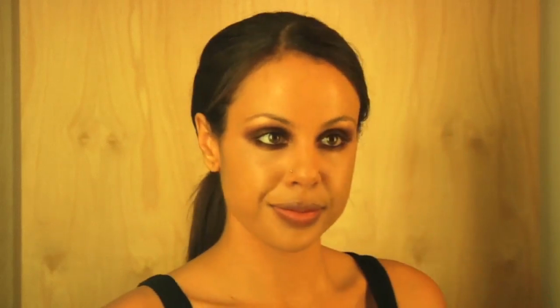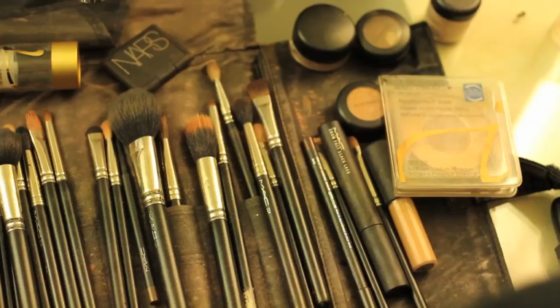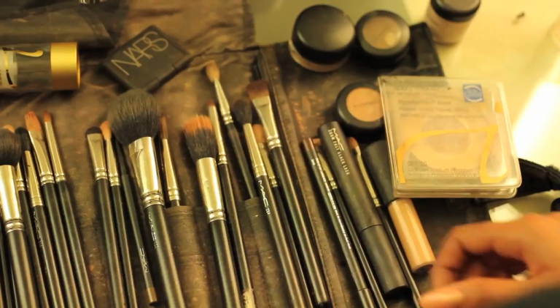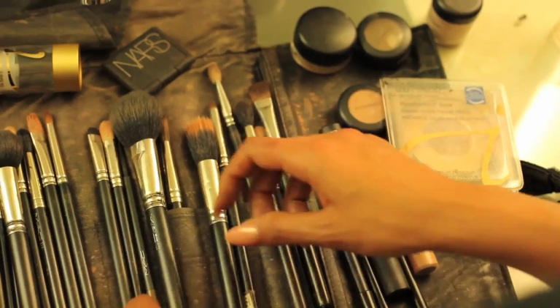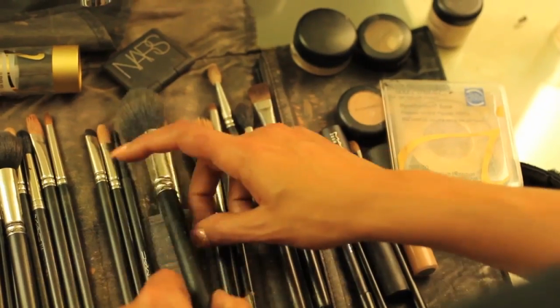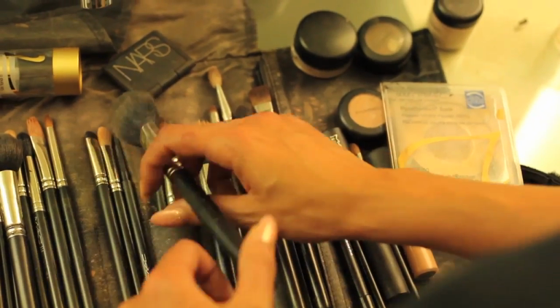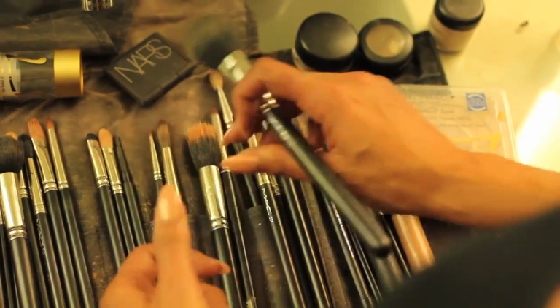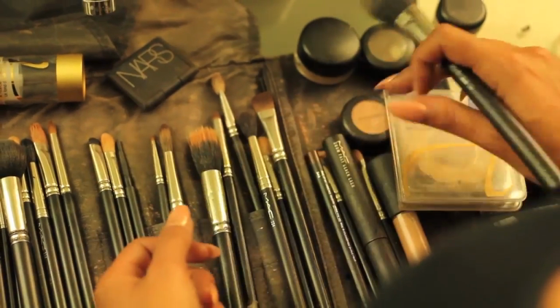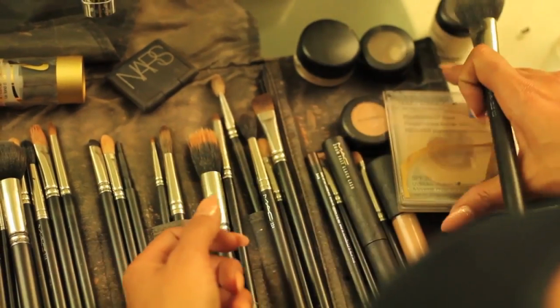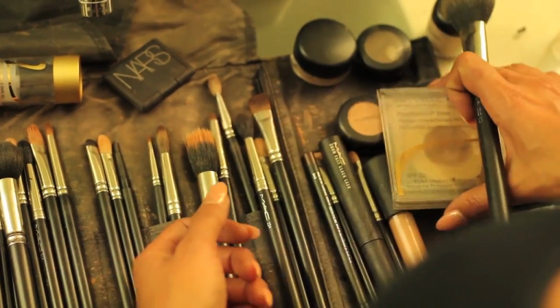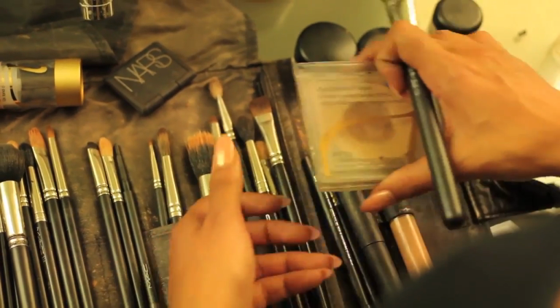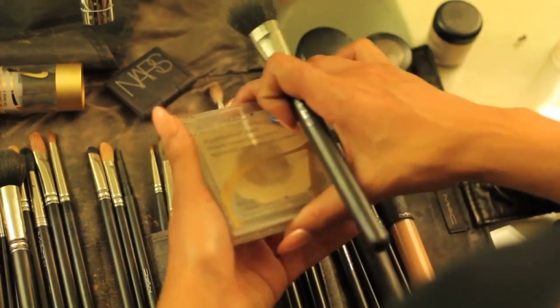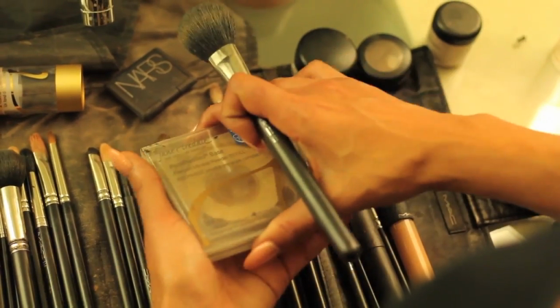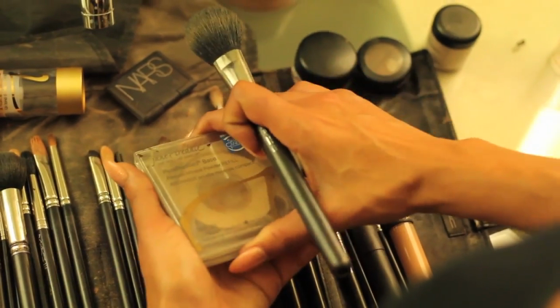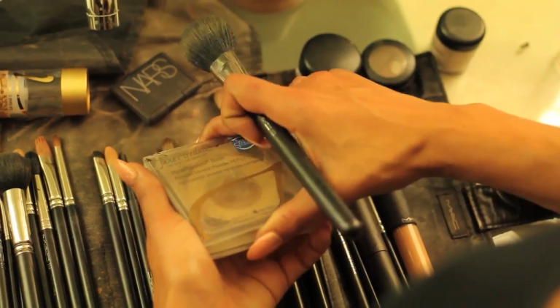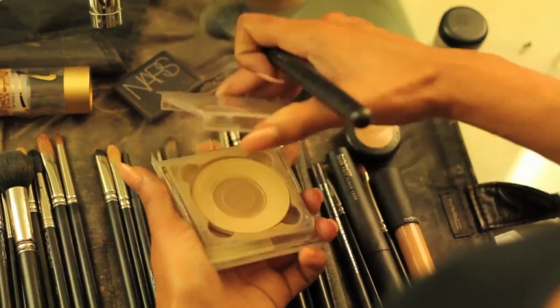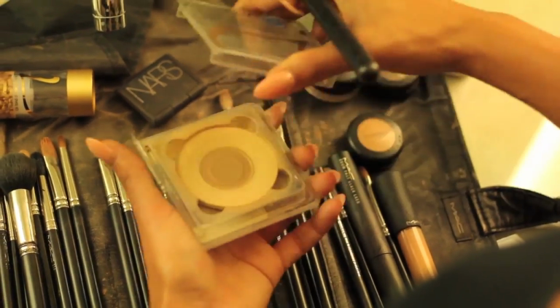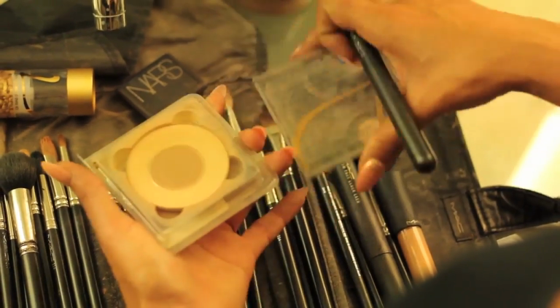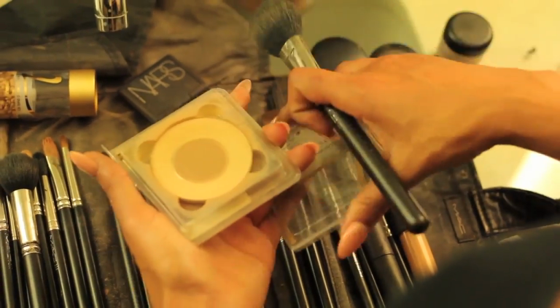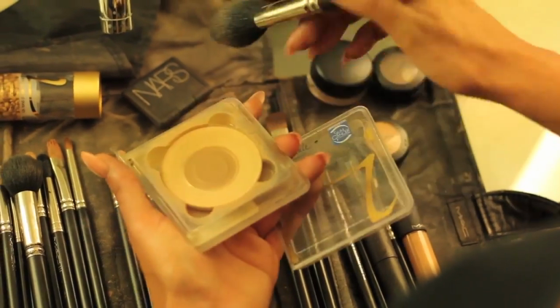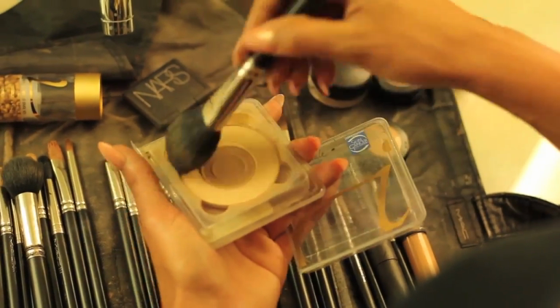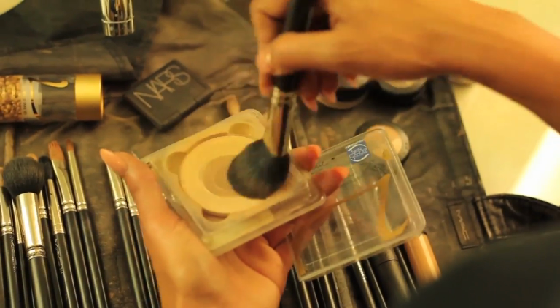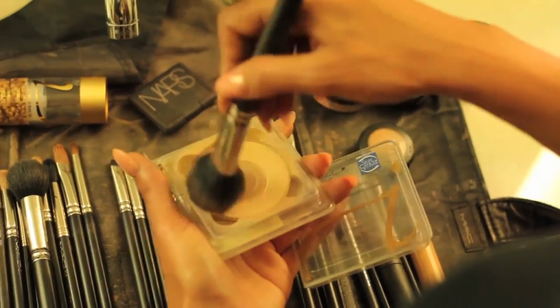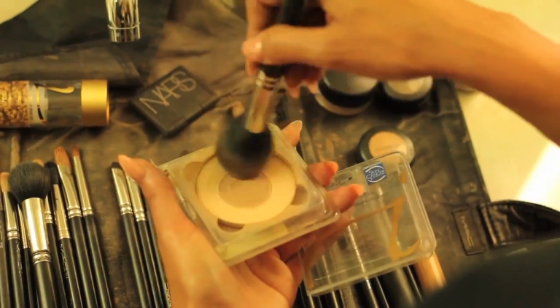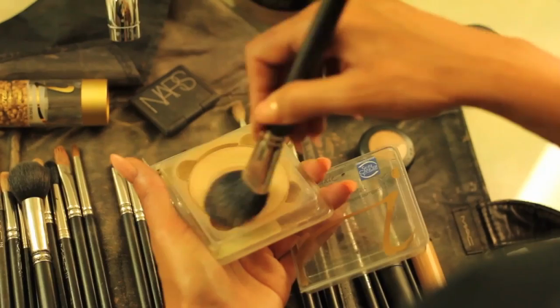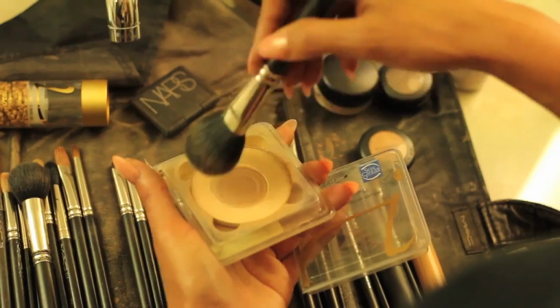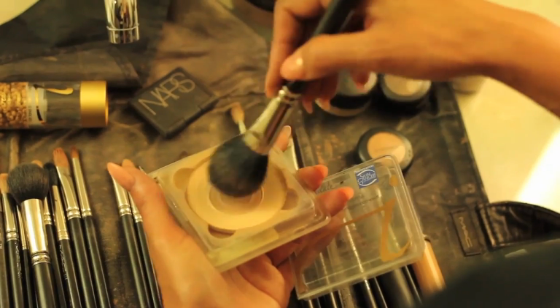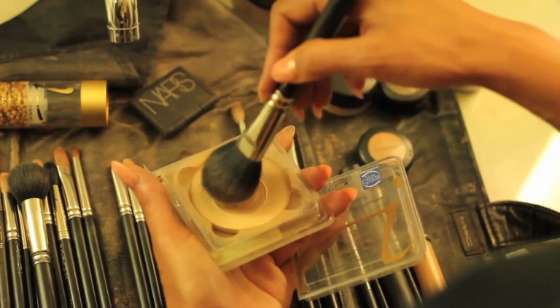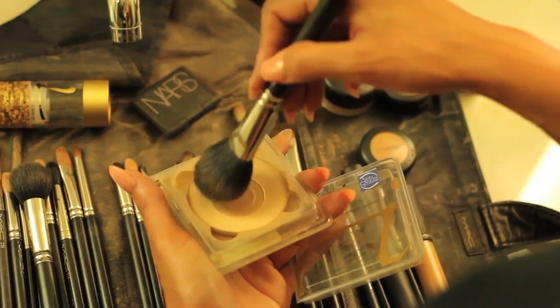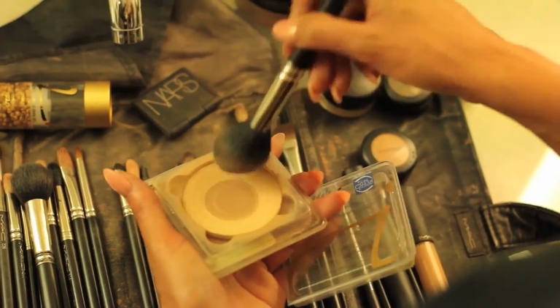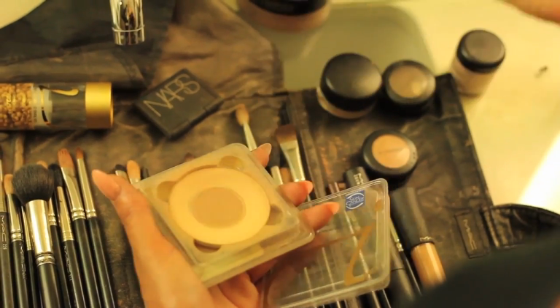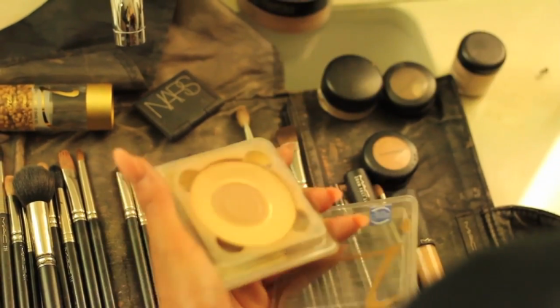And then next, I'm going to powder it down with the 129 brush from MAC. Again, I'm using my Jane Iredale powder.